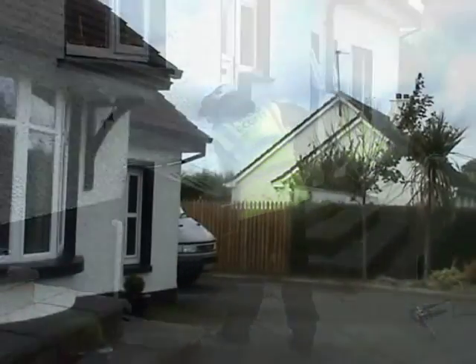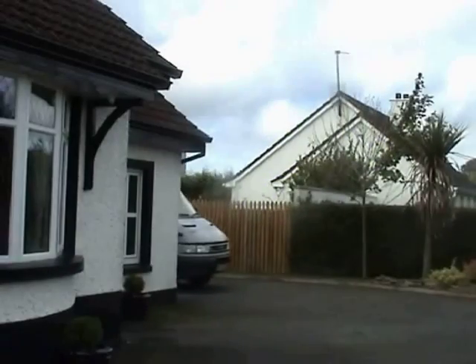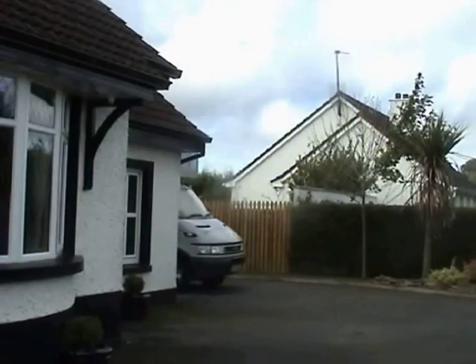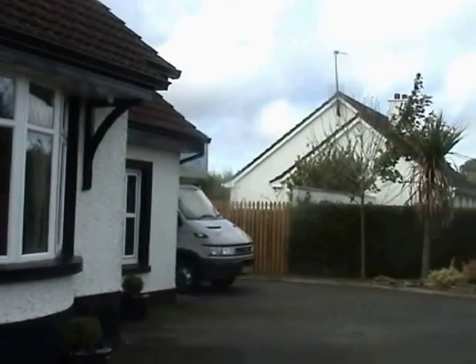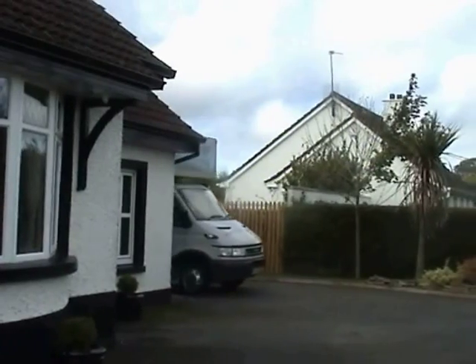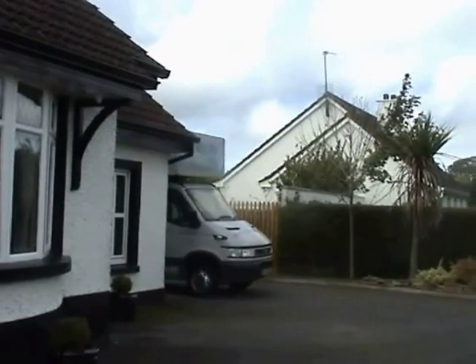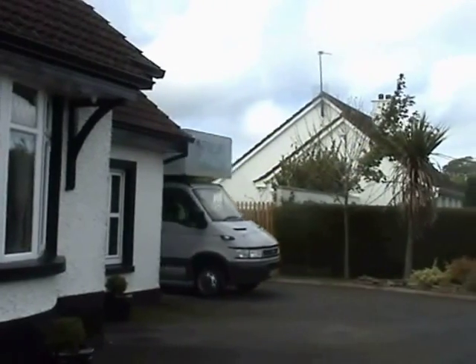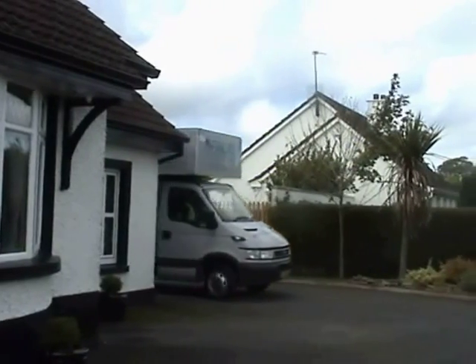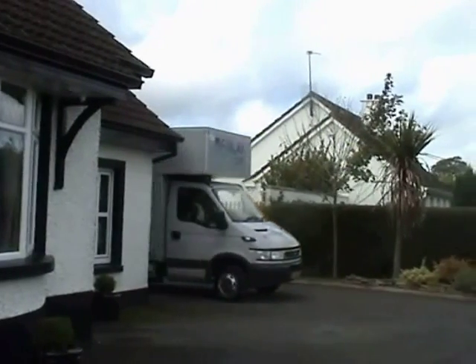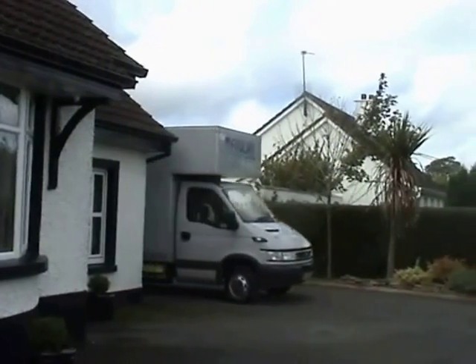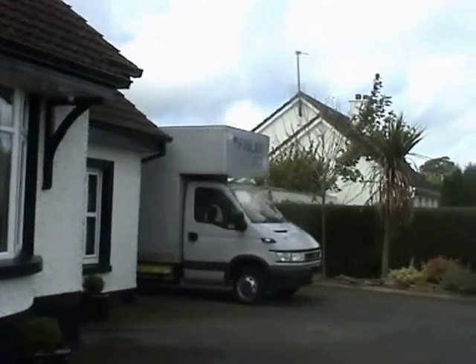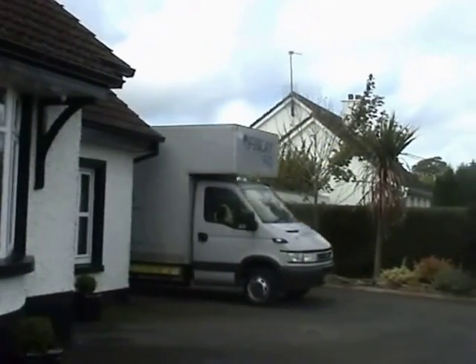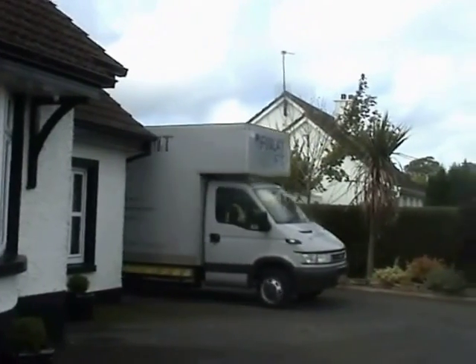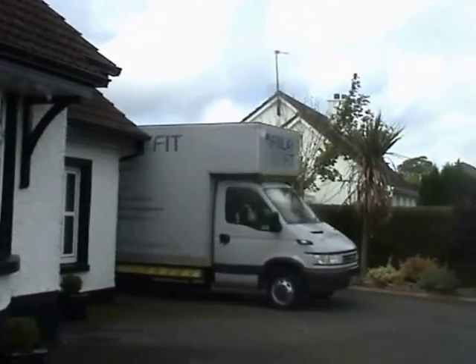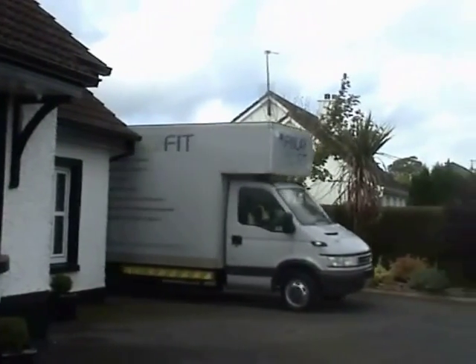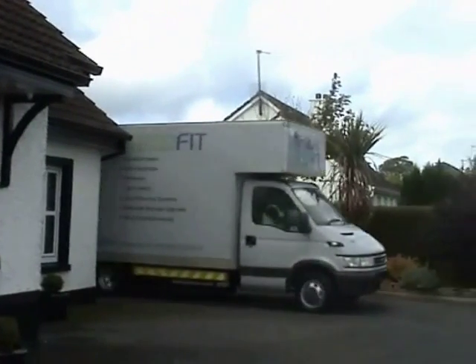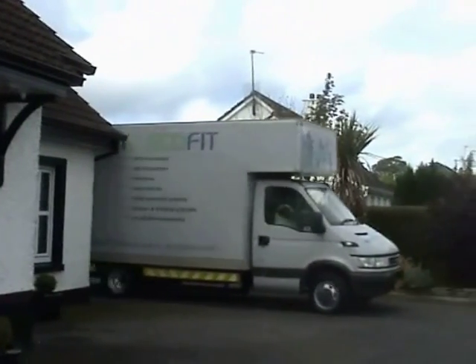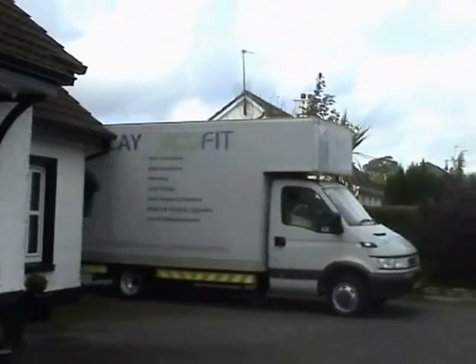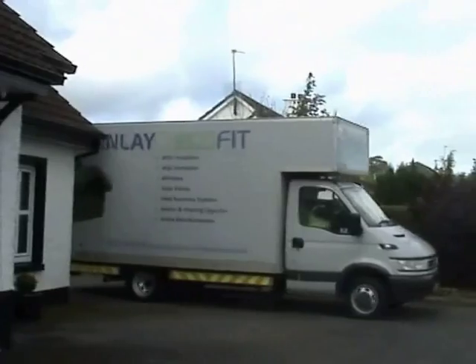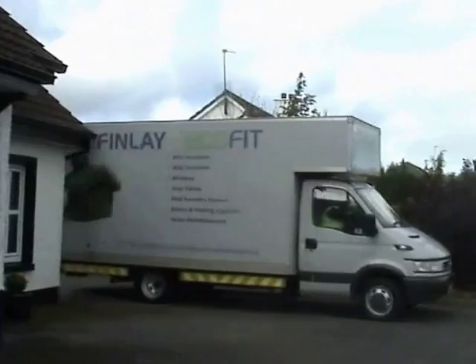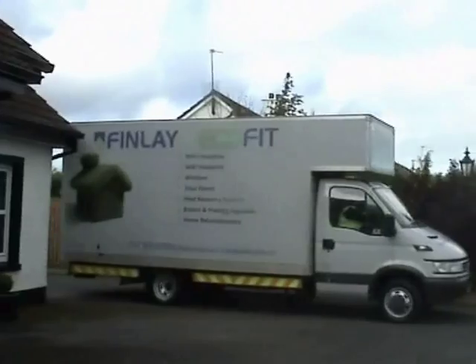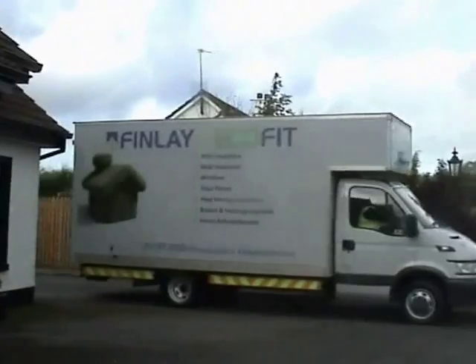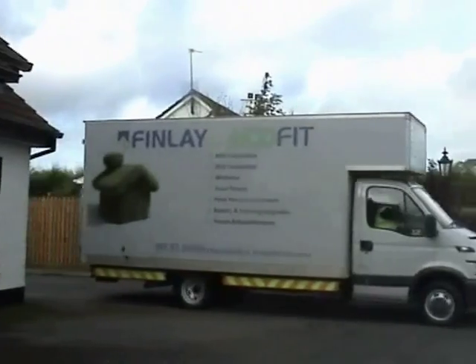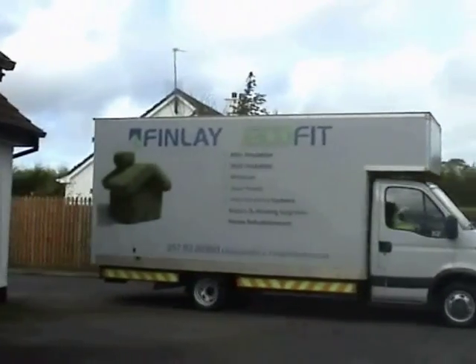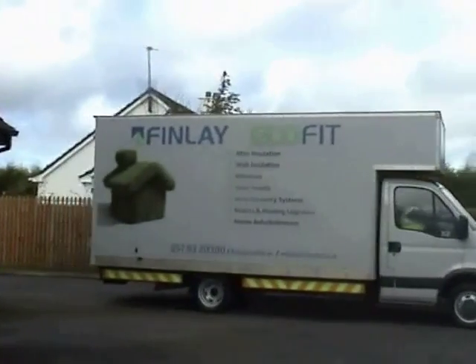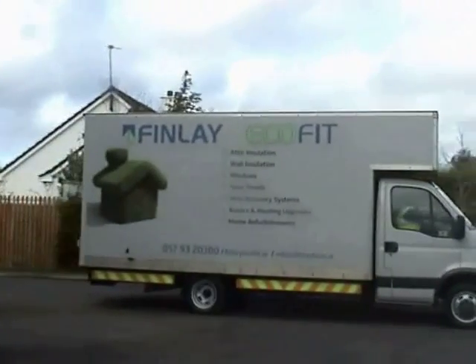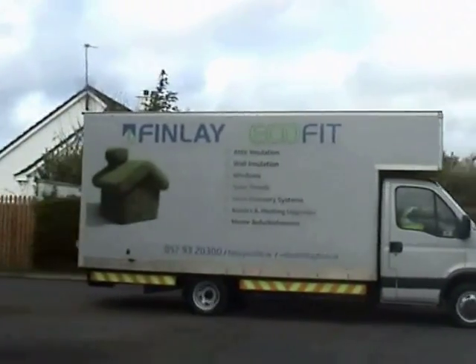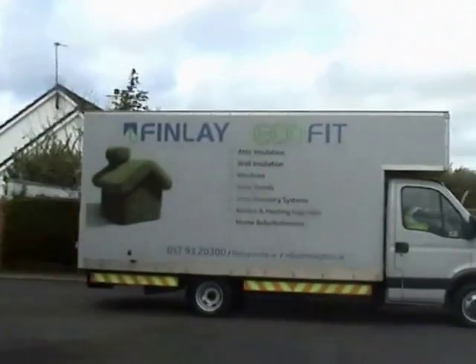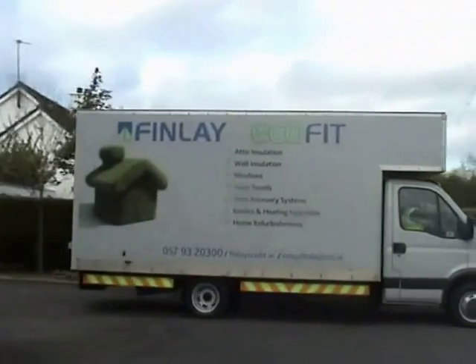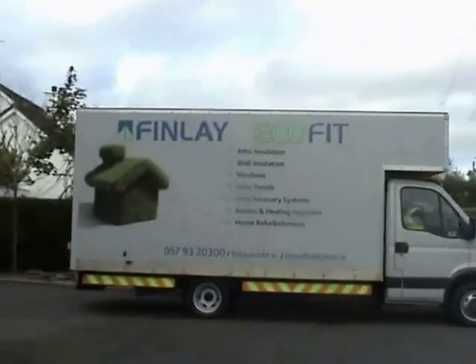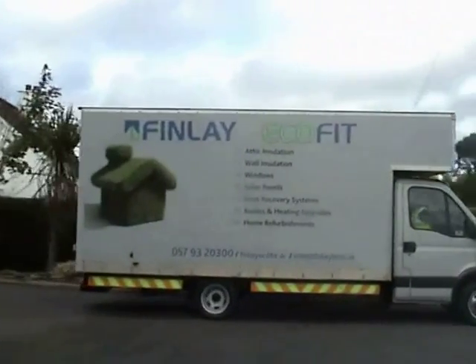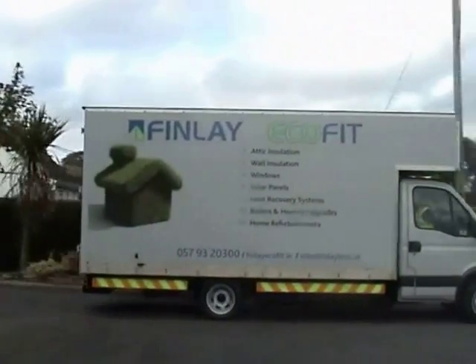The cavity bead insulation is now complete, leaving you with a warmer home and a more comfortable way of living in your home.